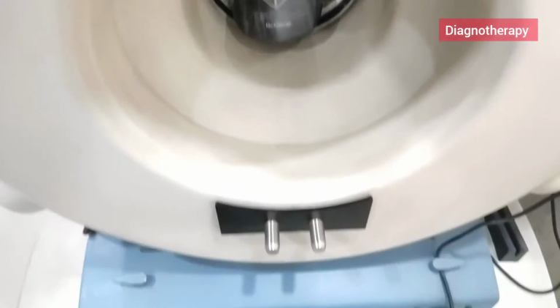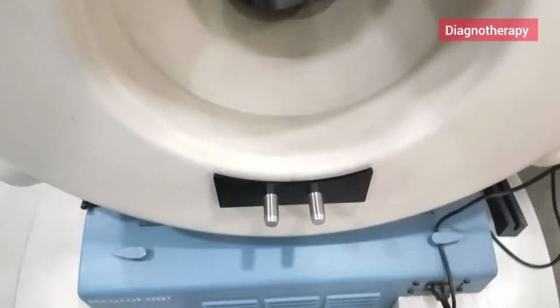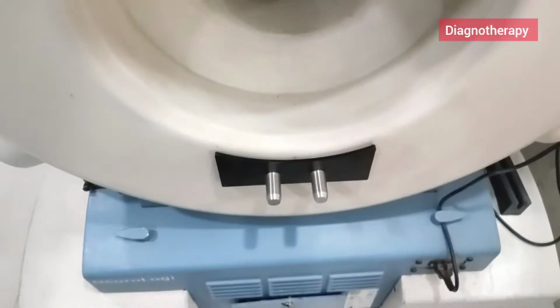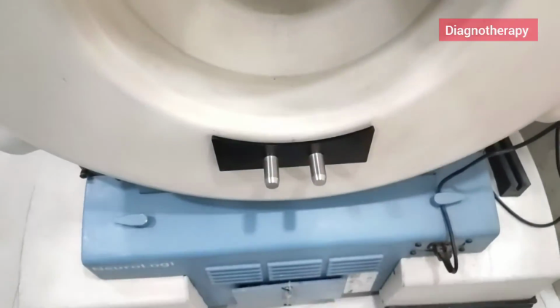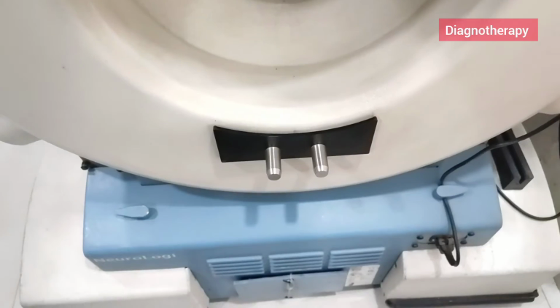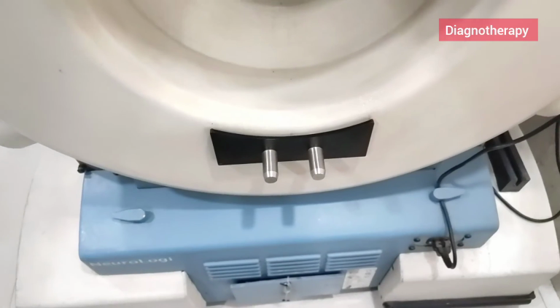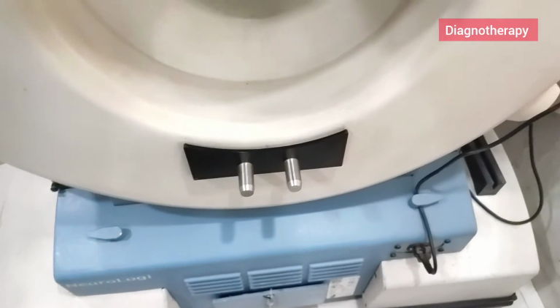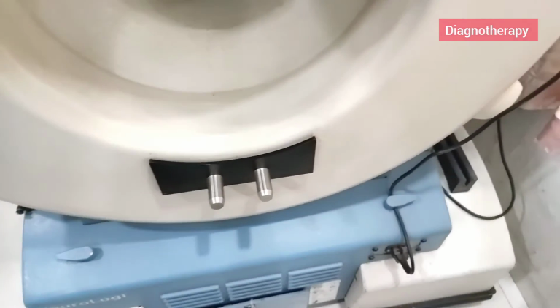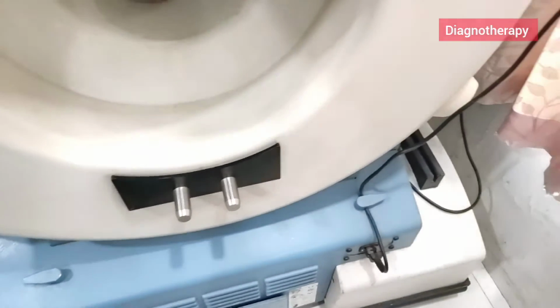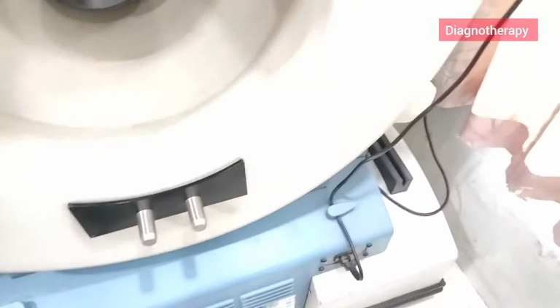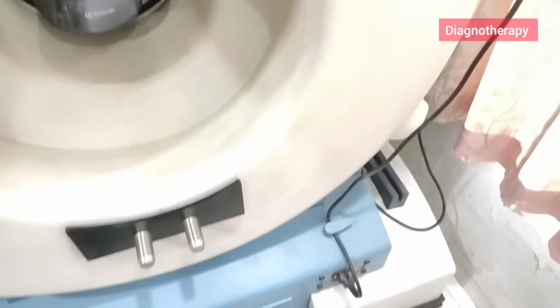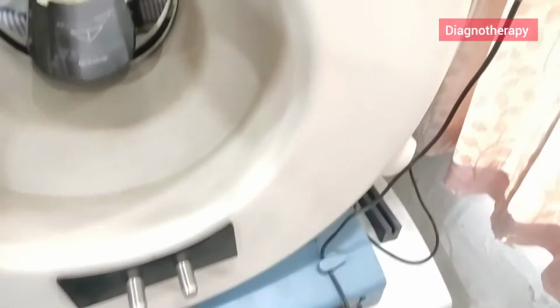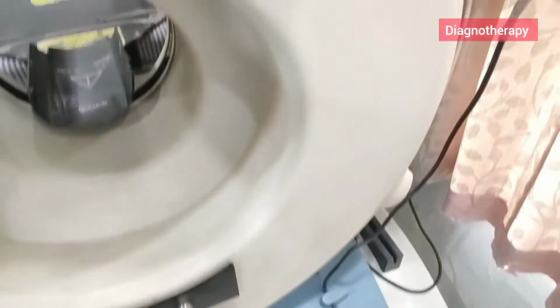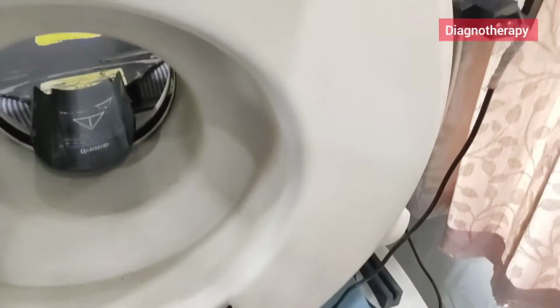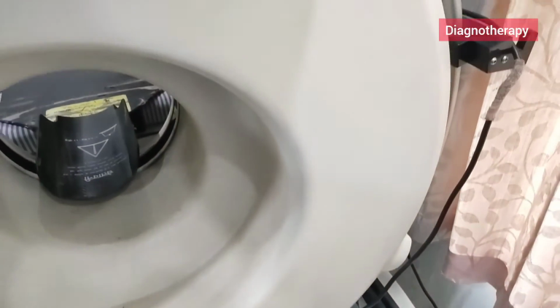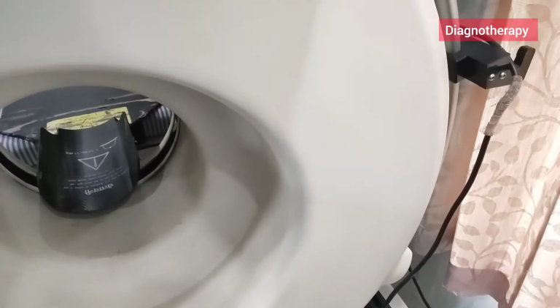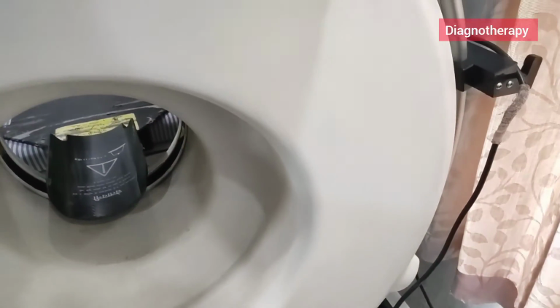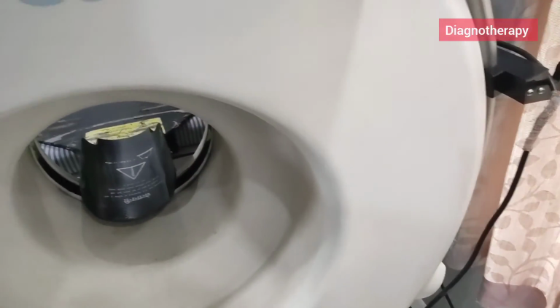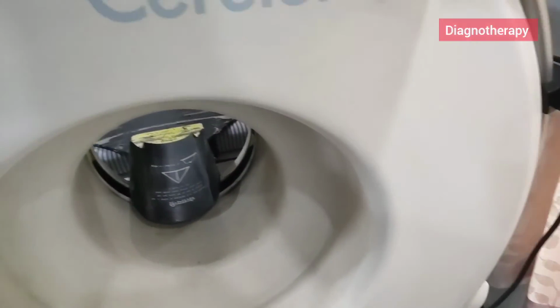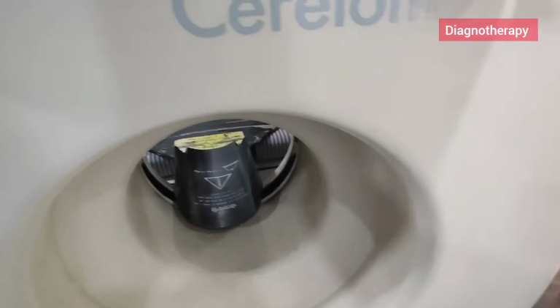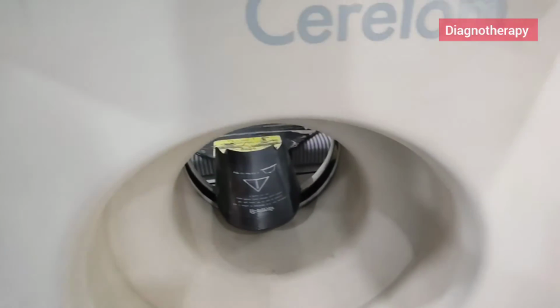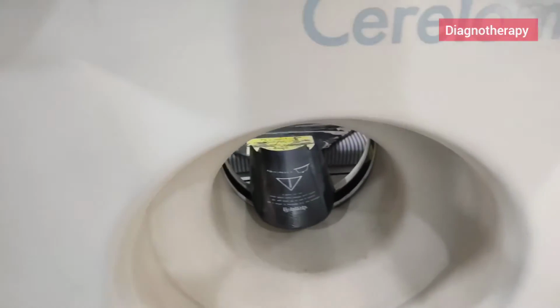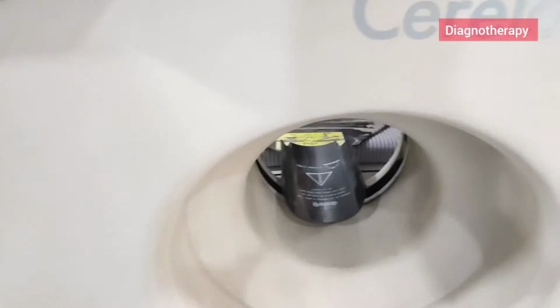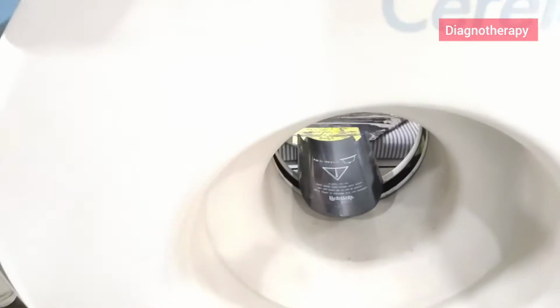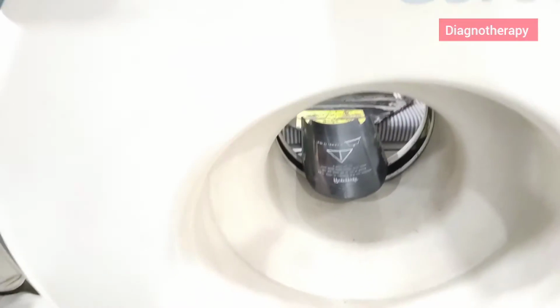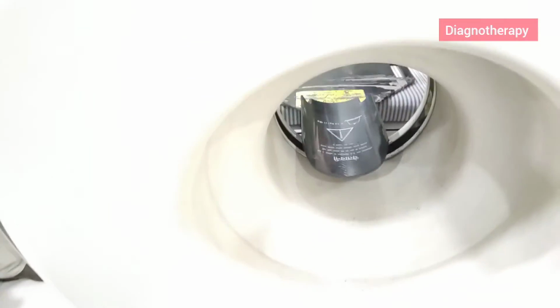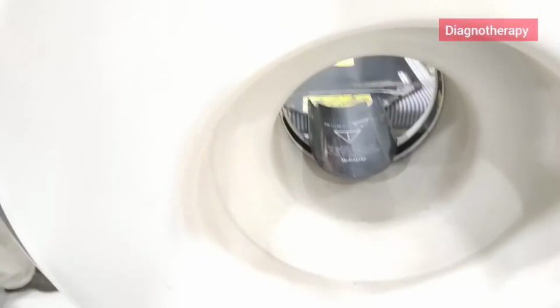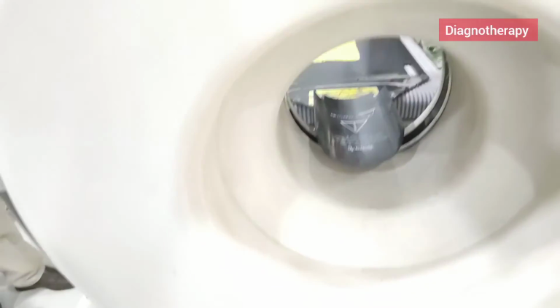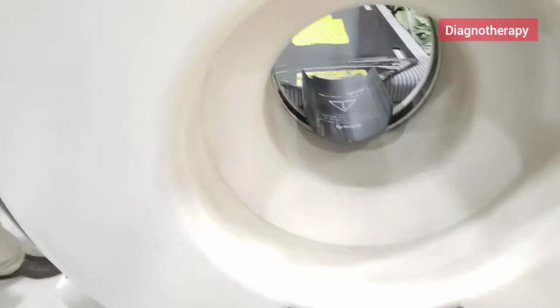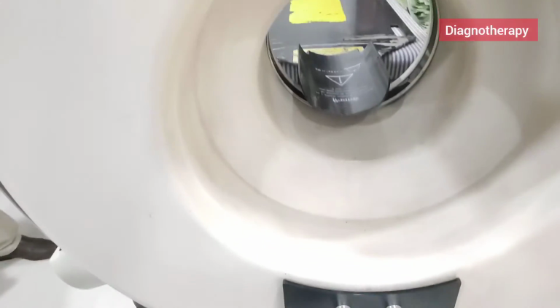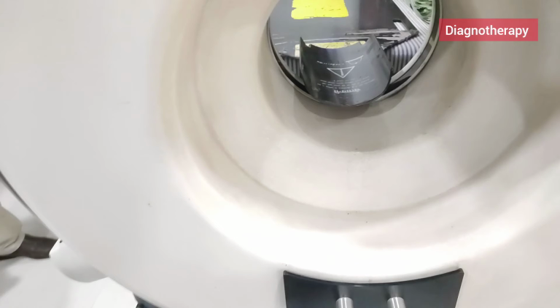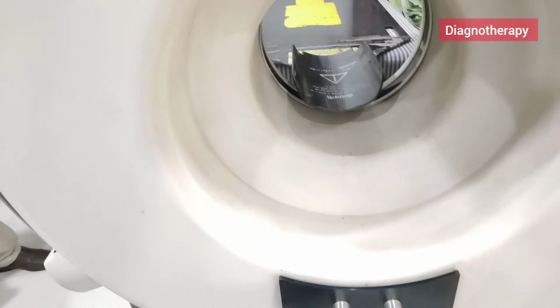For radiation protection, you can see the lead shielding in the front. It also has very much less radiation compared to the main CT scanner.